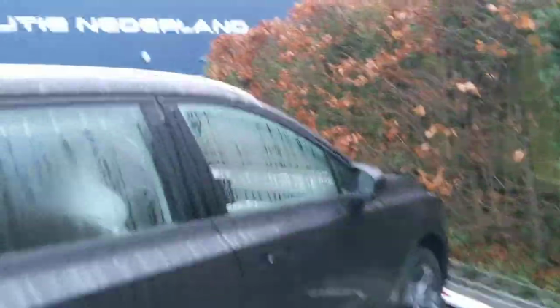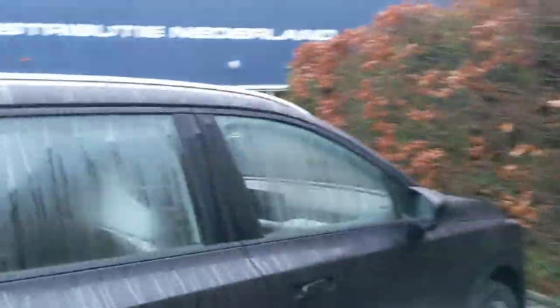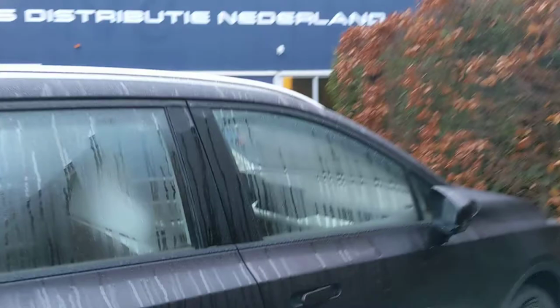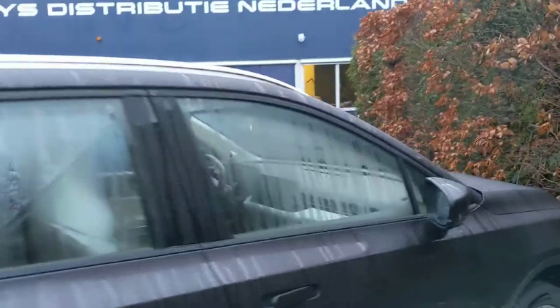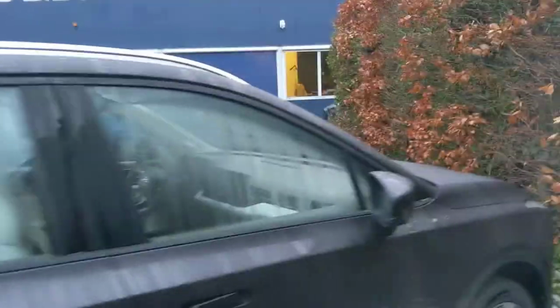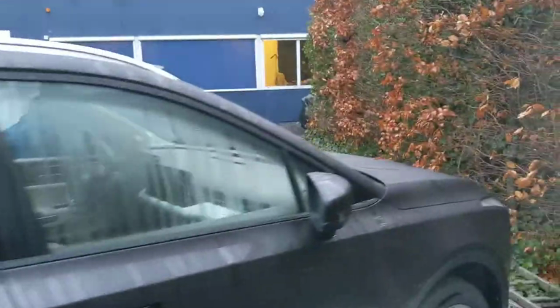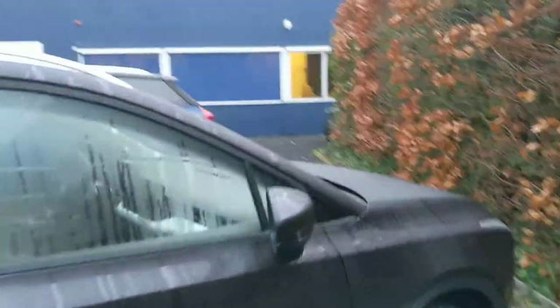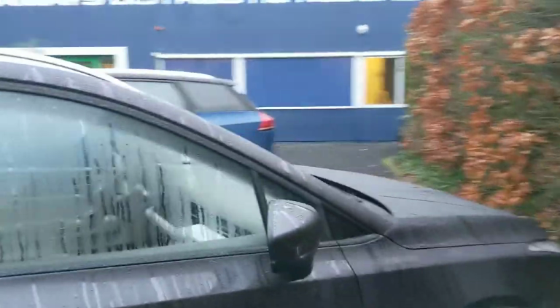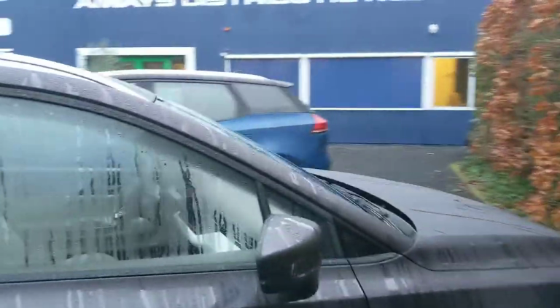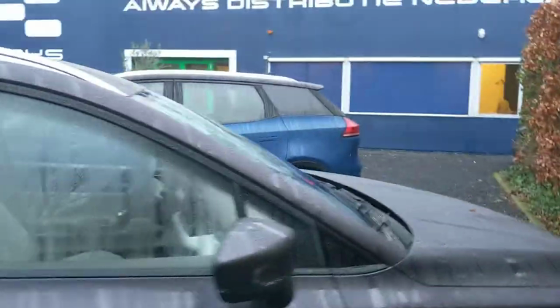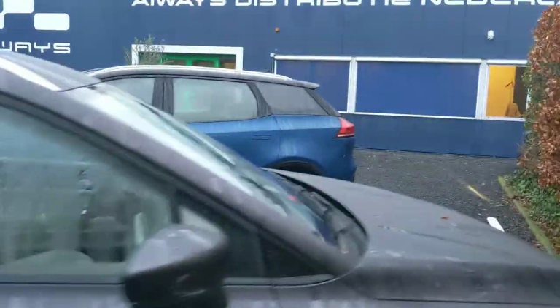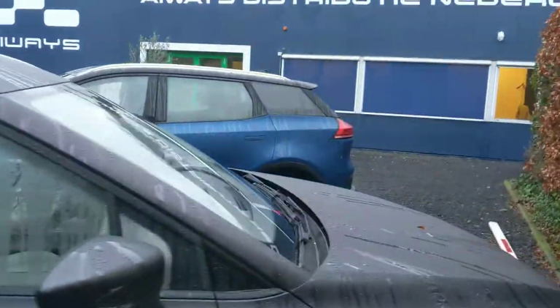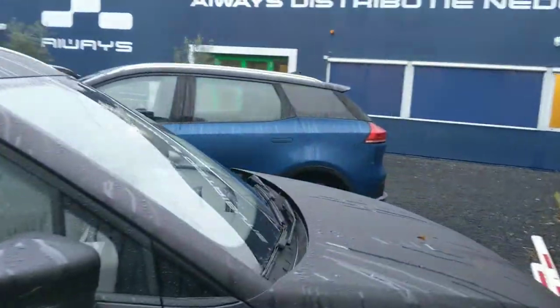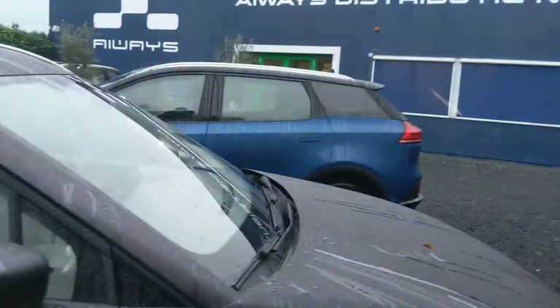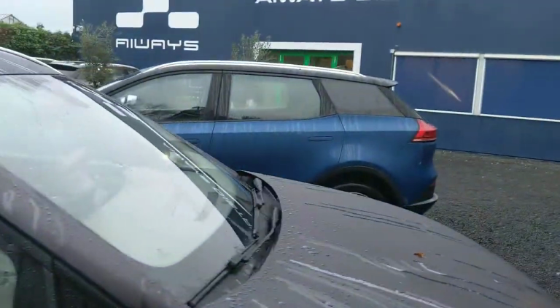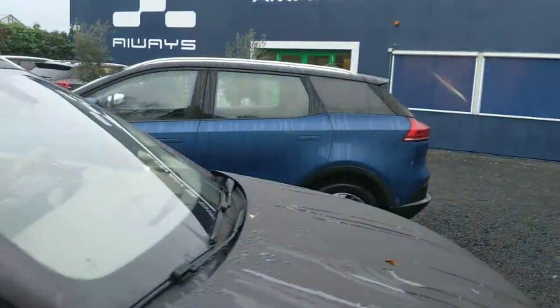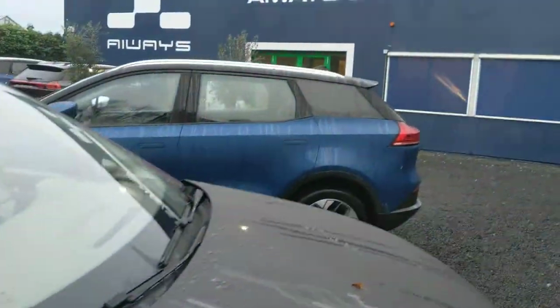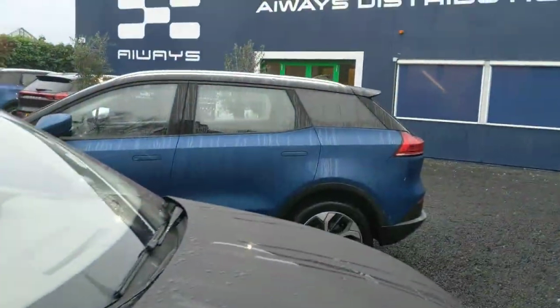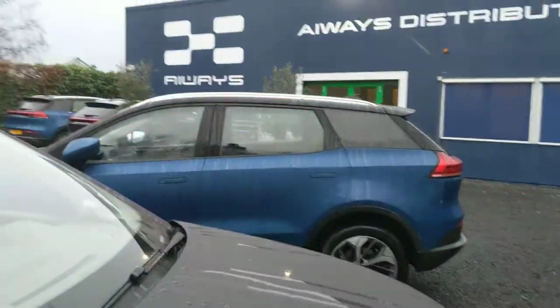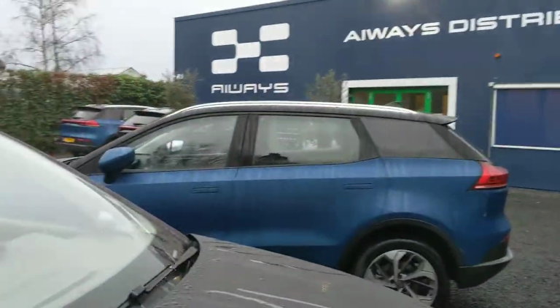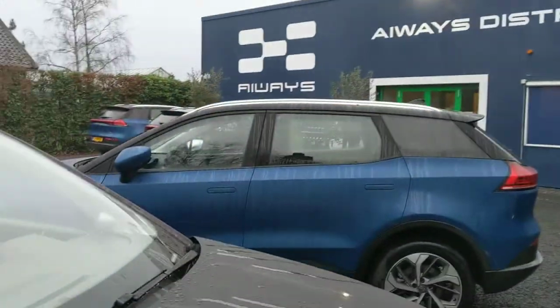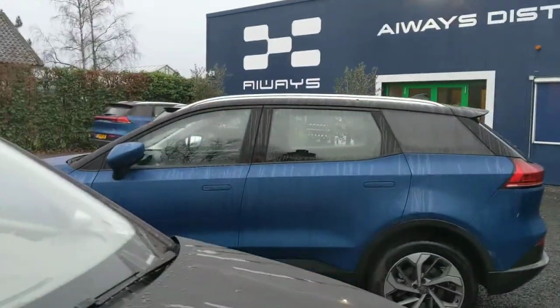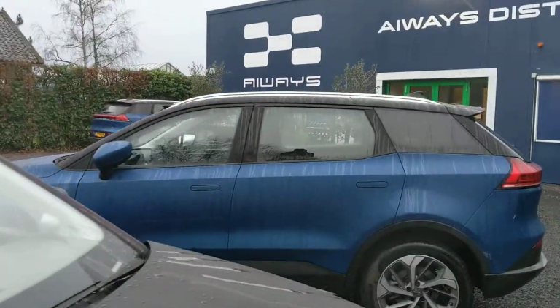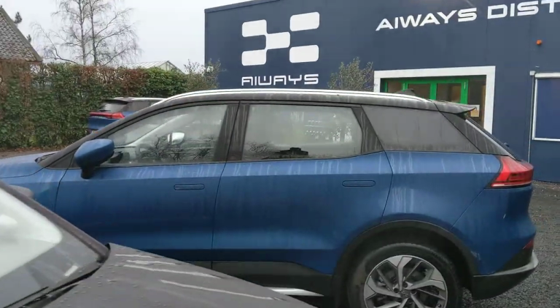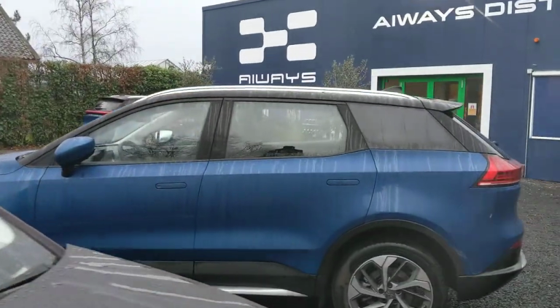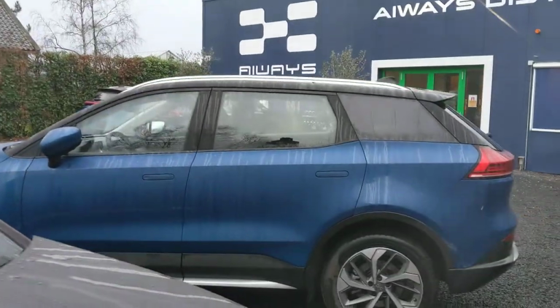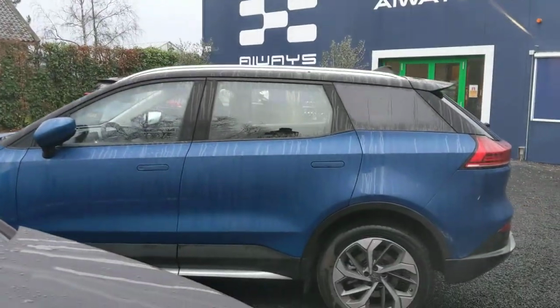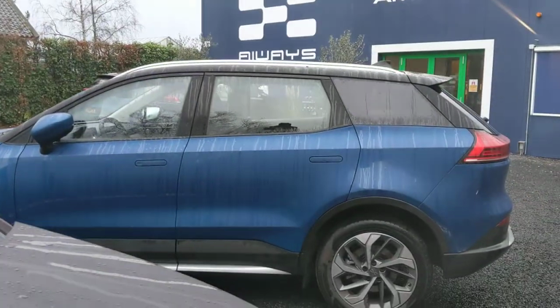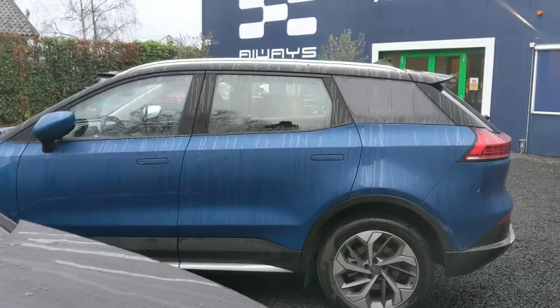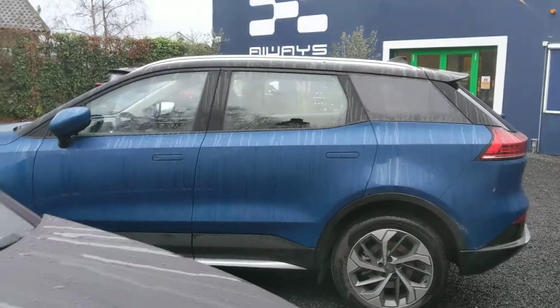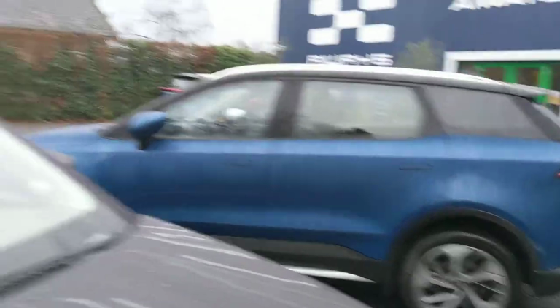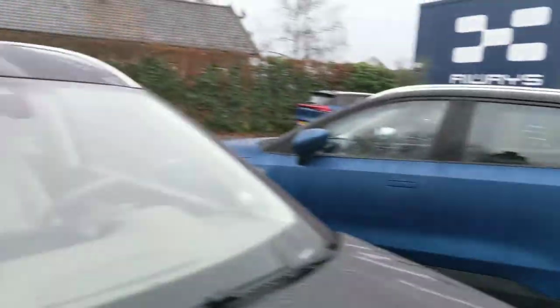Look at this gorgeous Jaguar over there! Many different colors are available for the iWays U5 as you can see — this blue also looks pretty damn gorgeous.